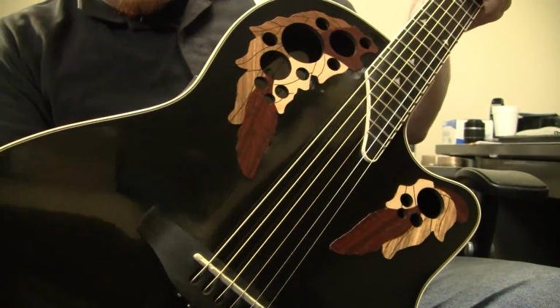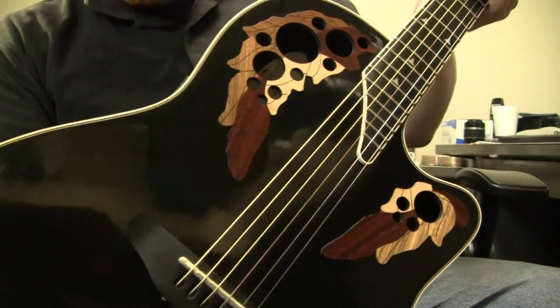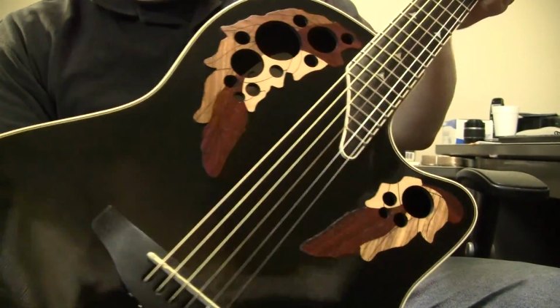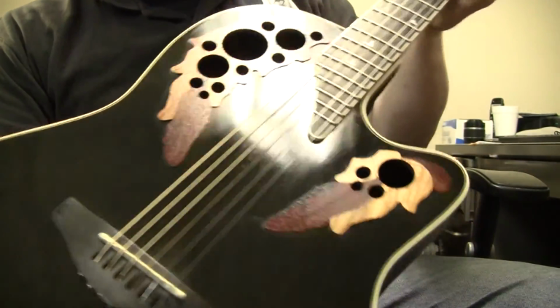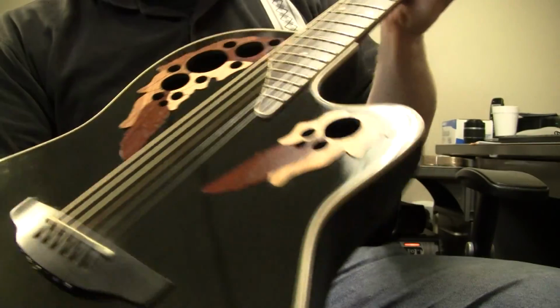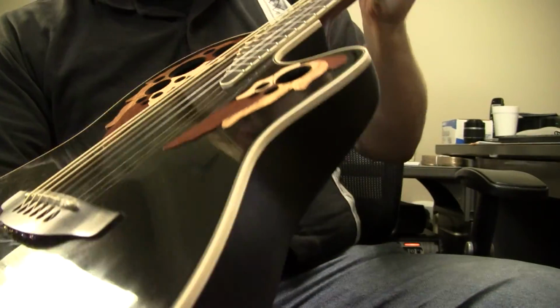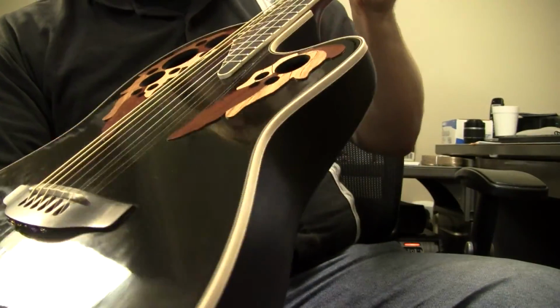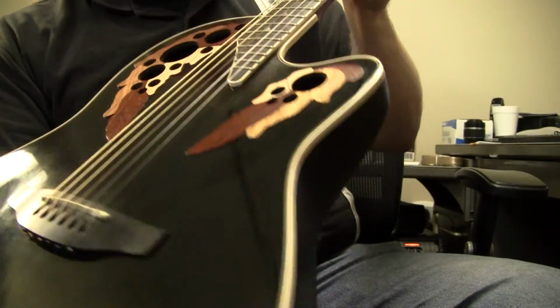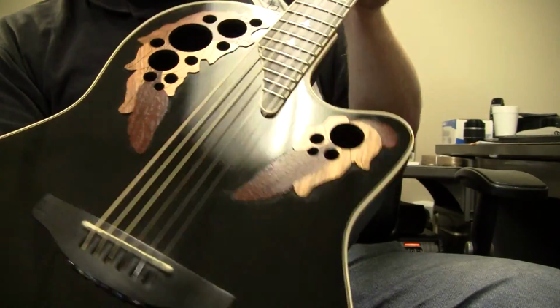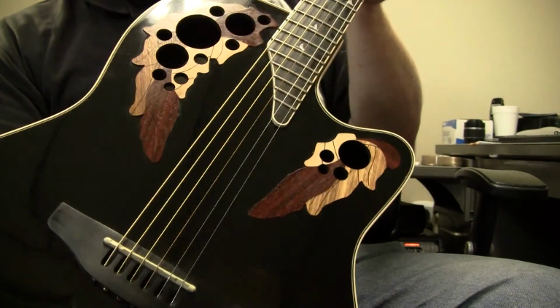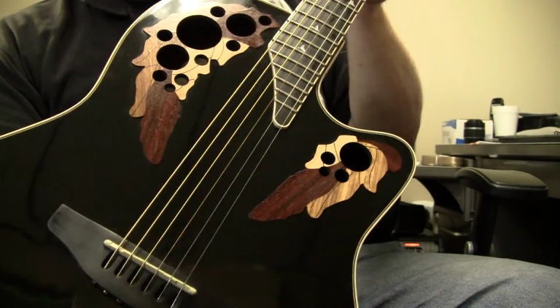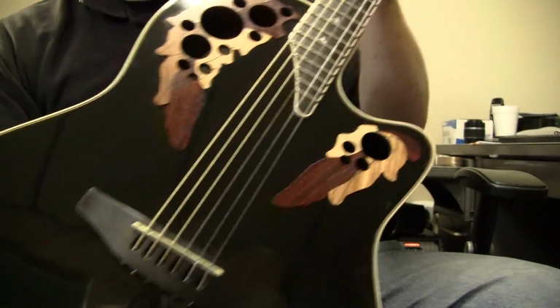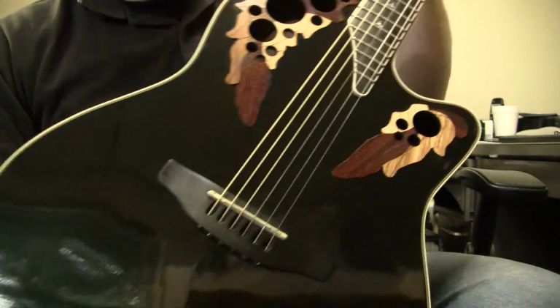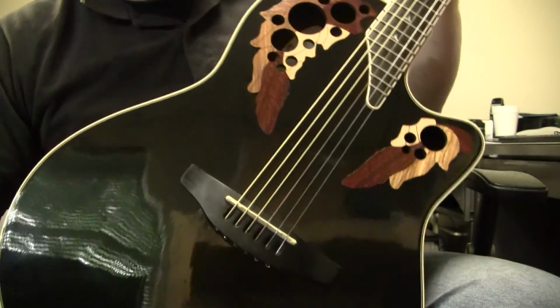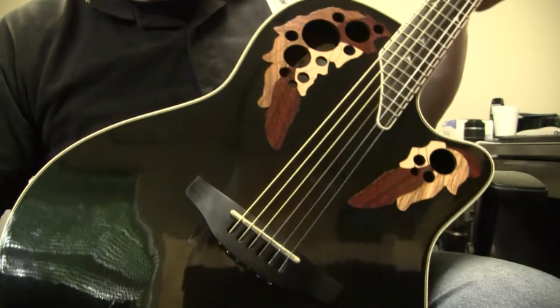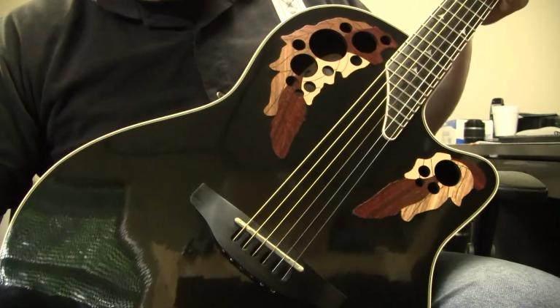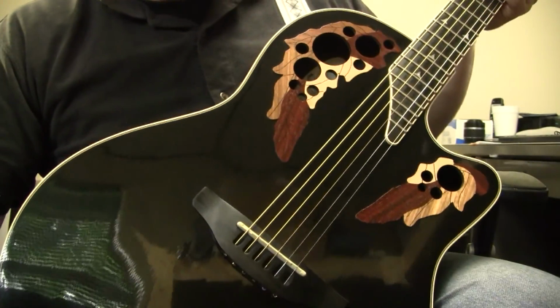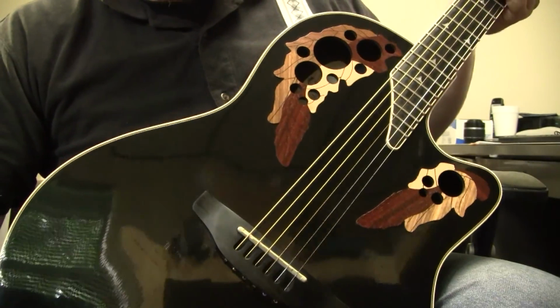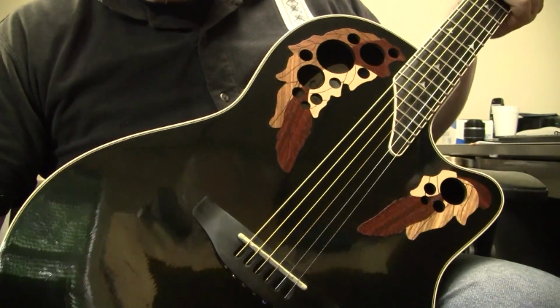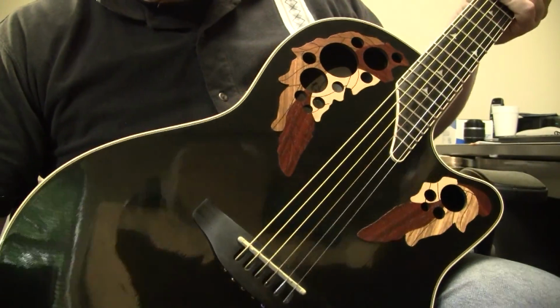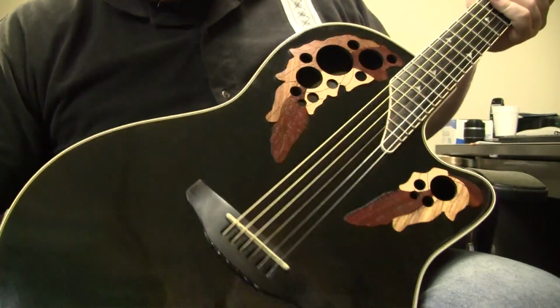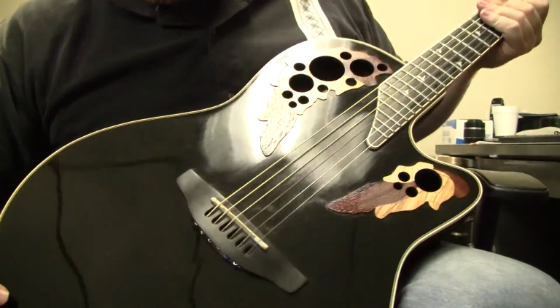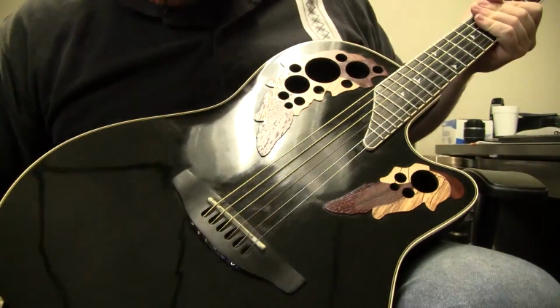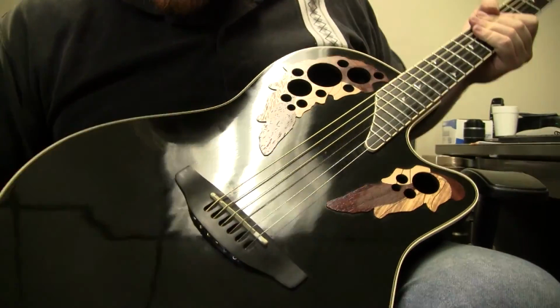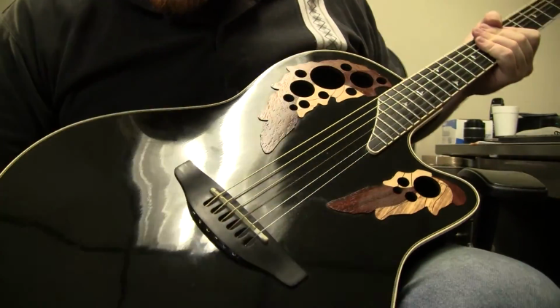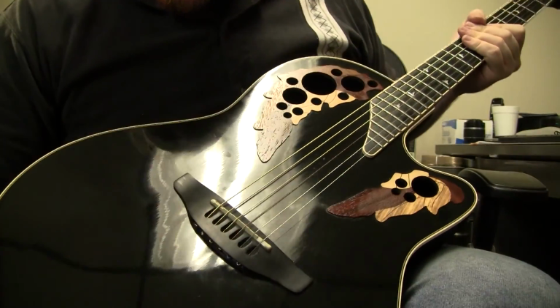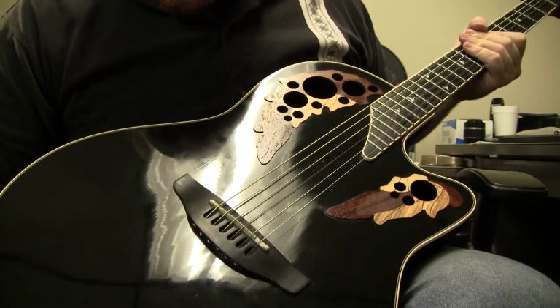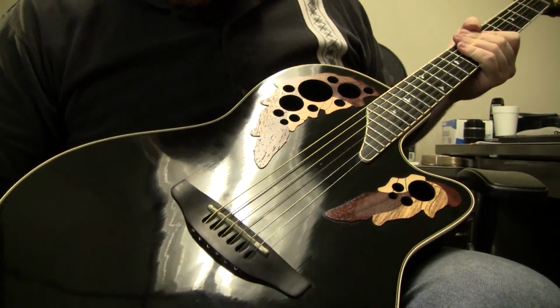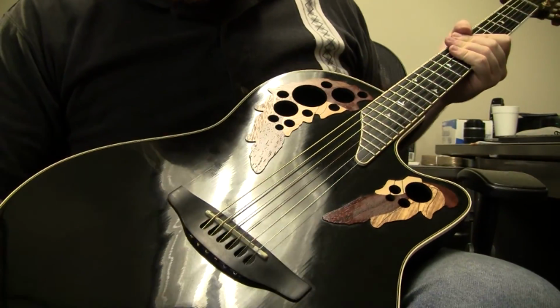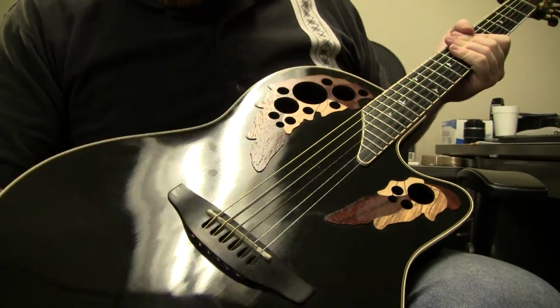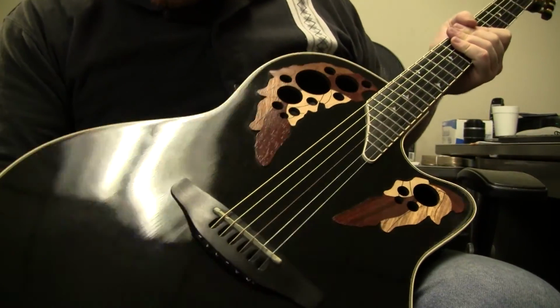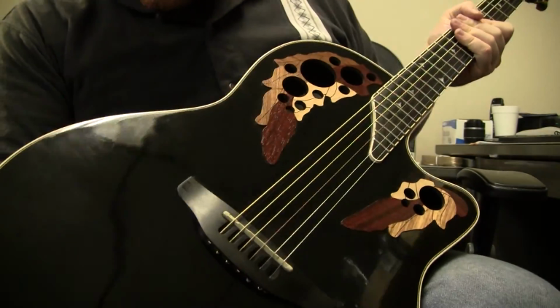Good shape, sounds pretty good, comes with a hard shell case. Everything's pretty good.